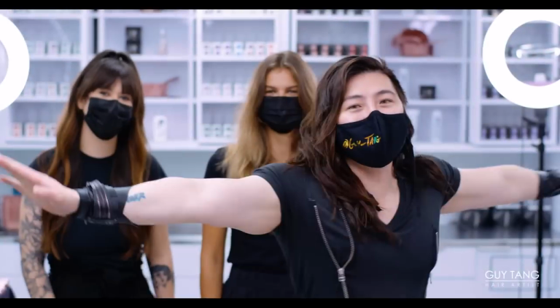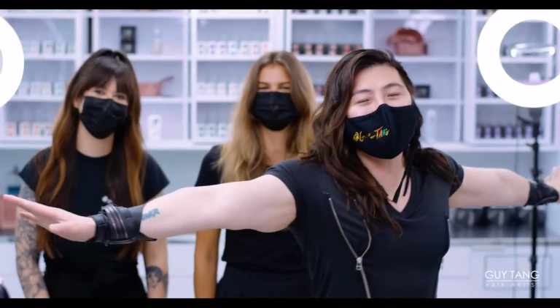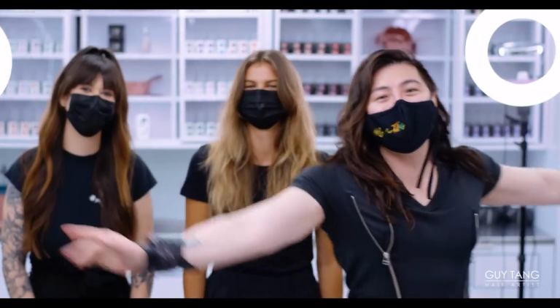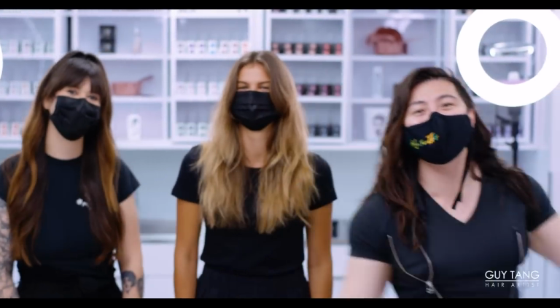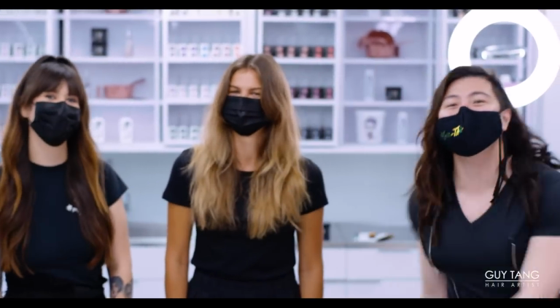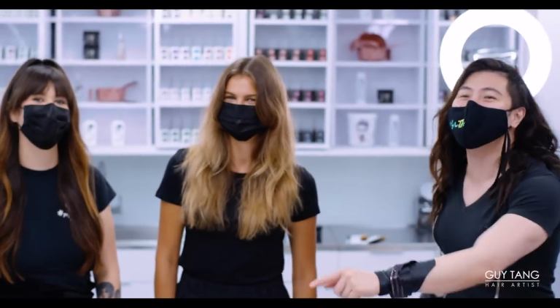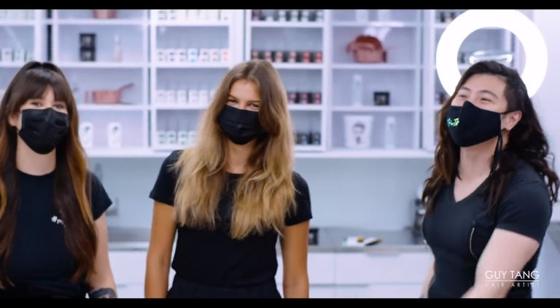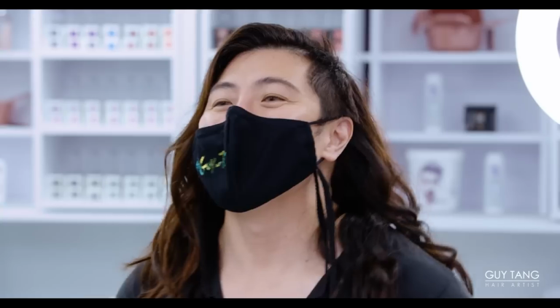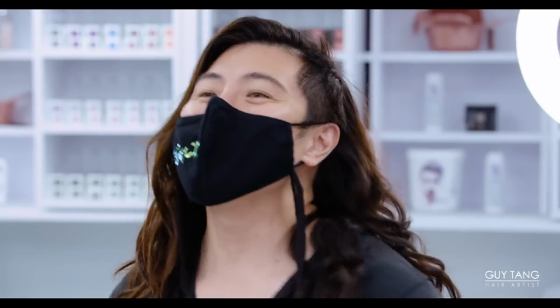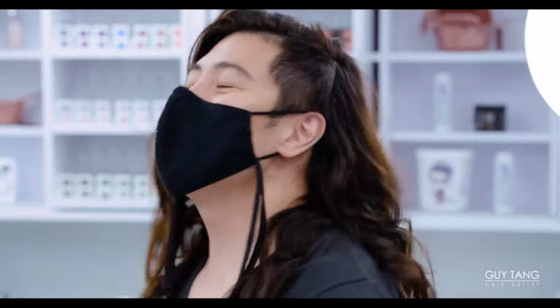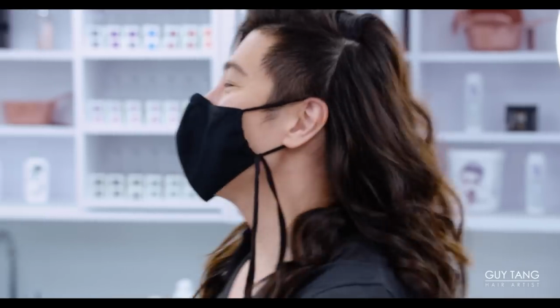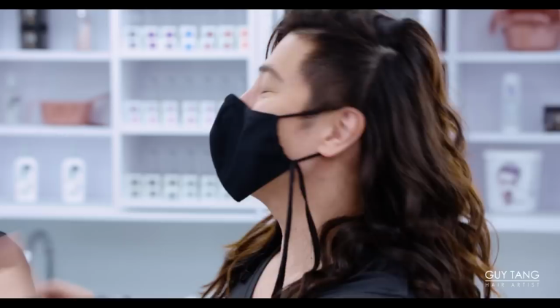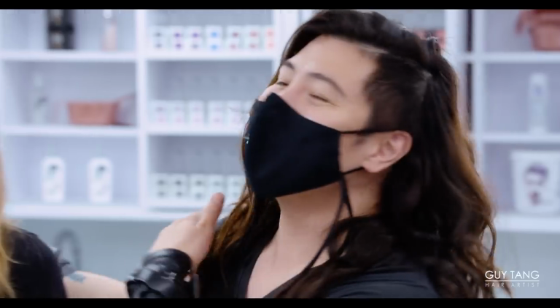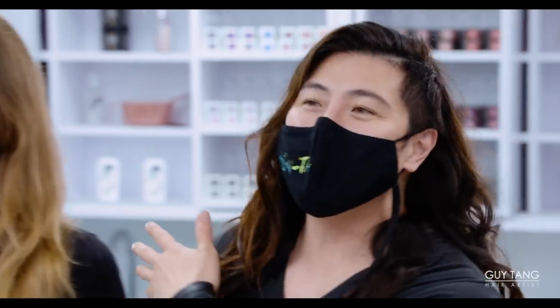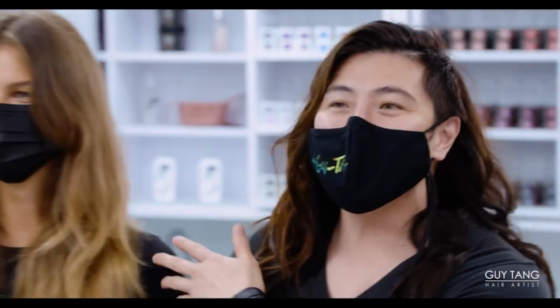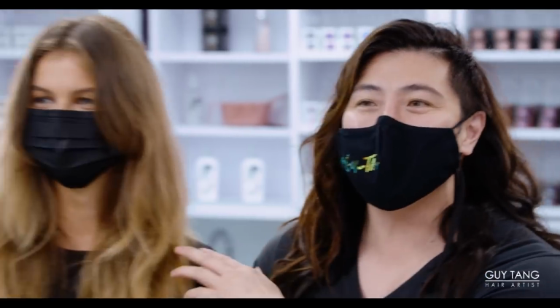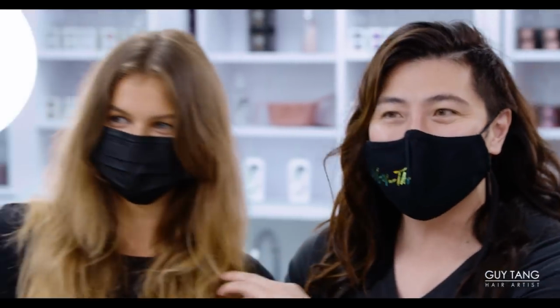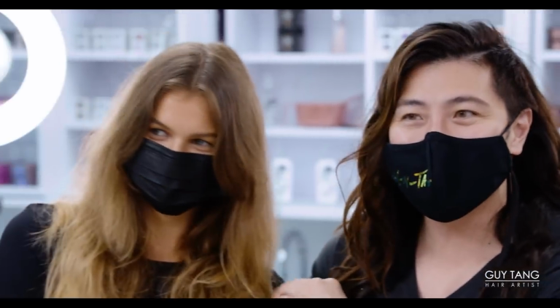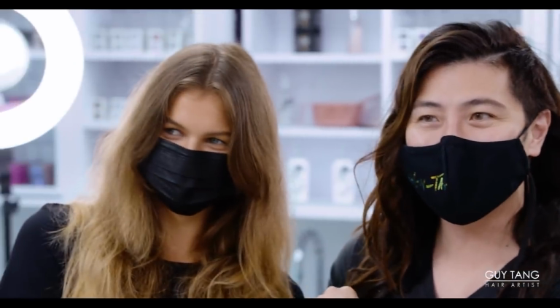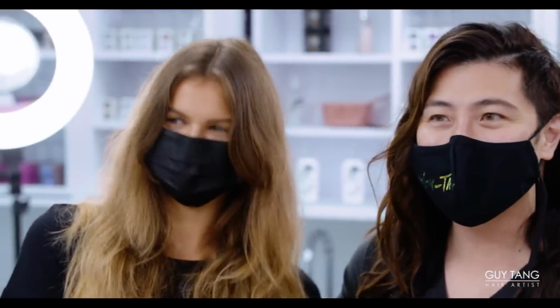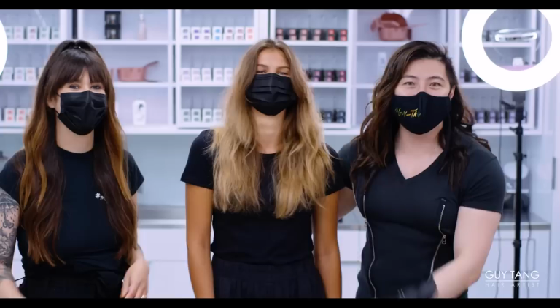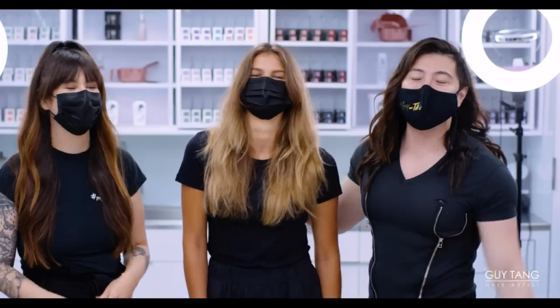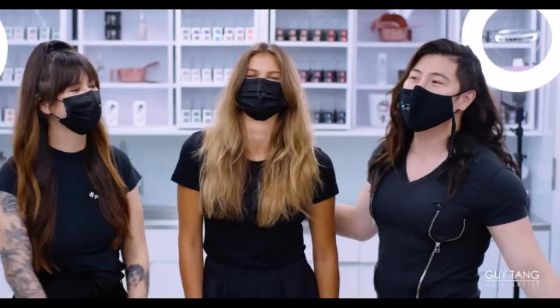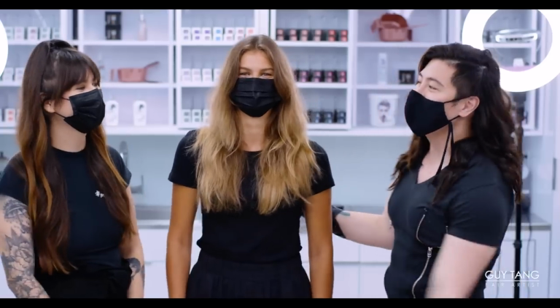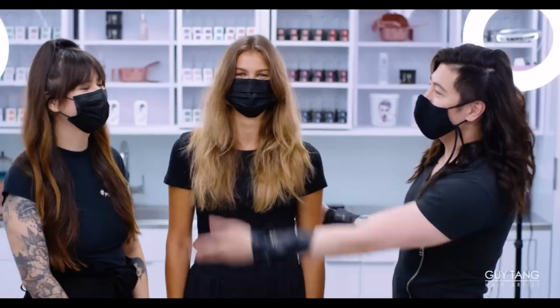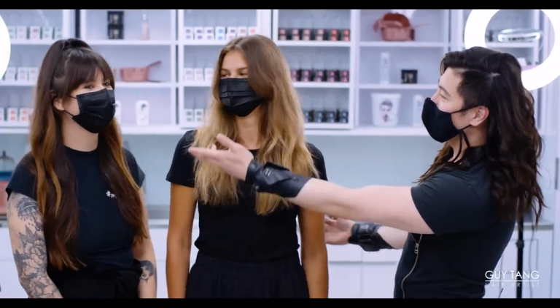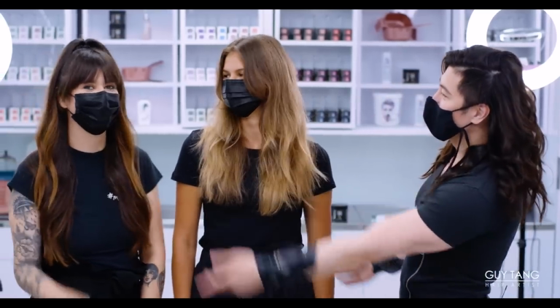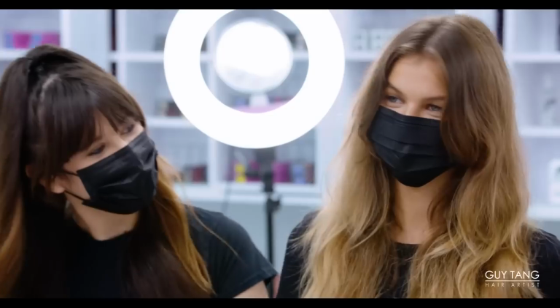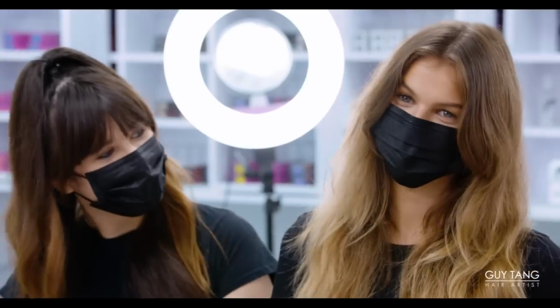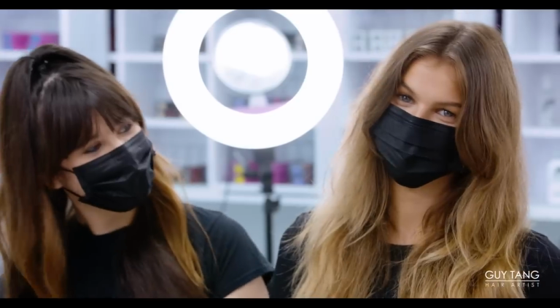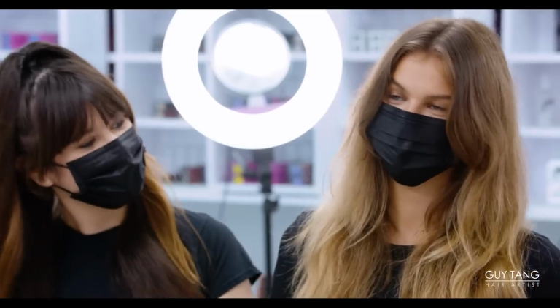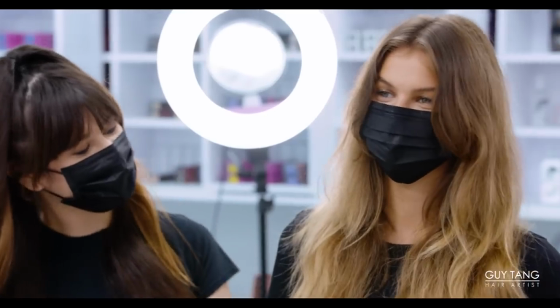Hello hair bestie. I'm here with my model Kate today and my best friend Ariana. Take a look at Kate's hair.